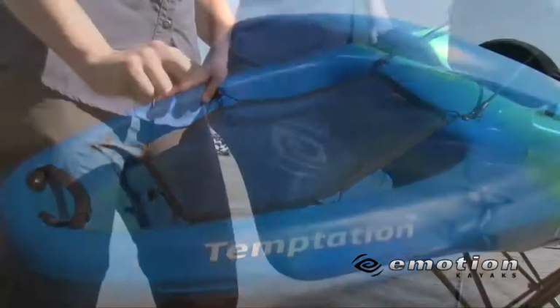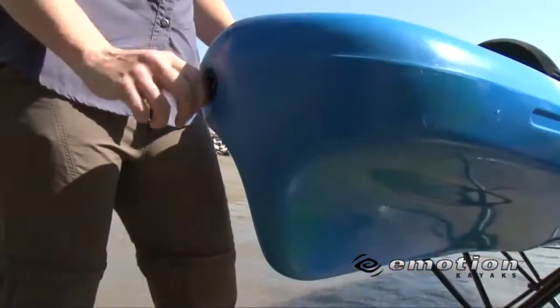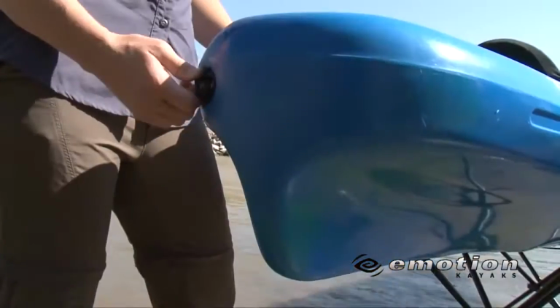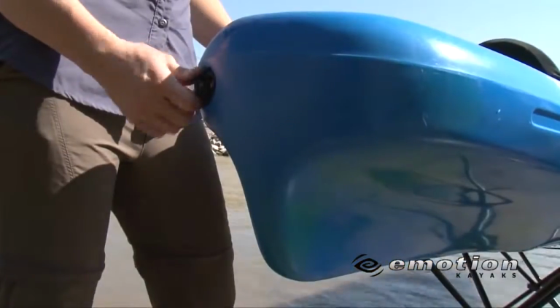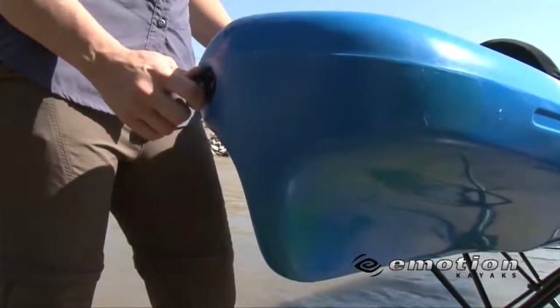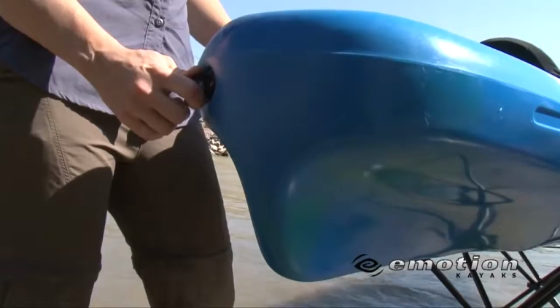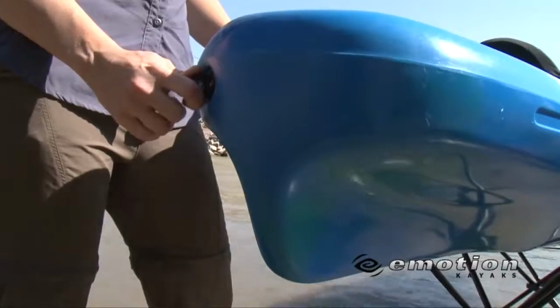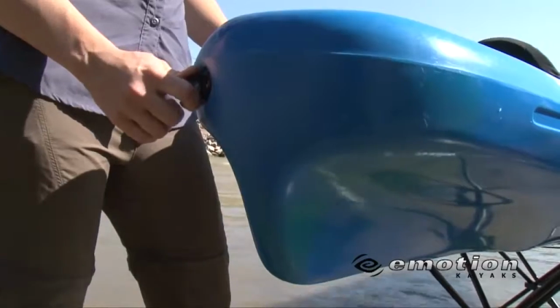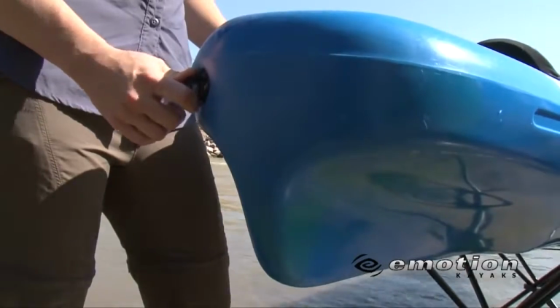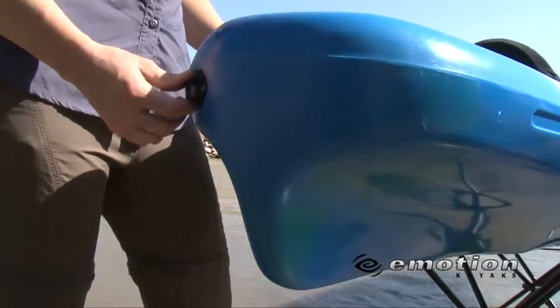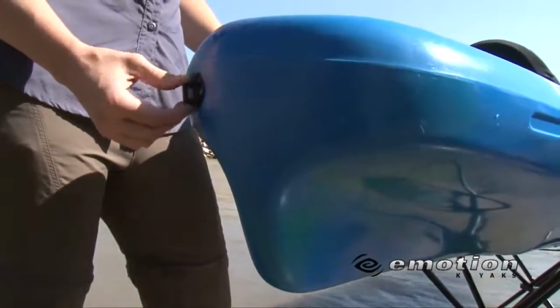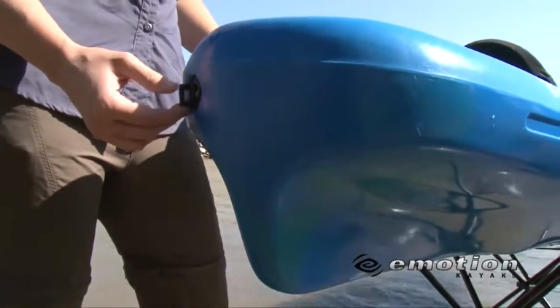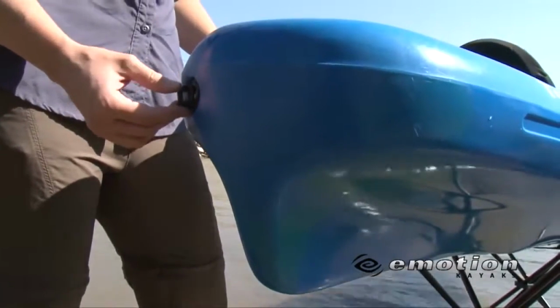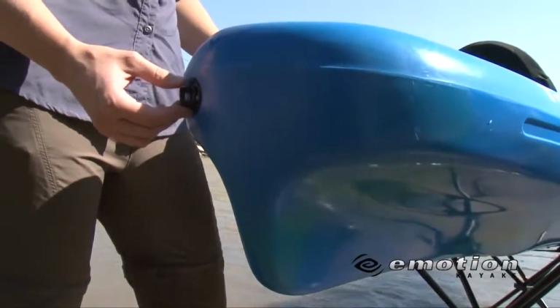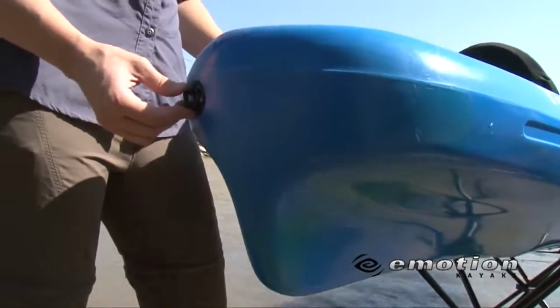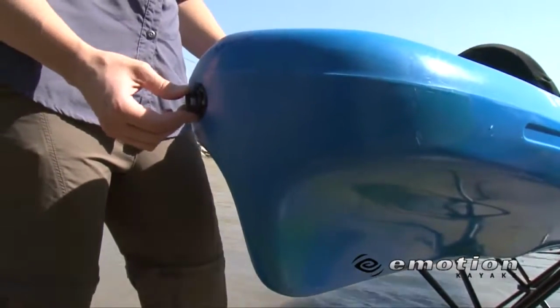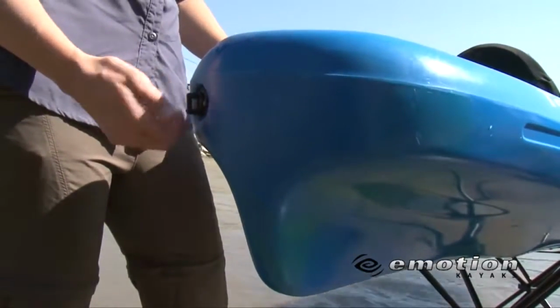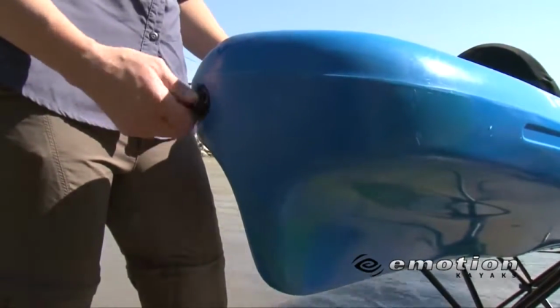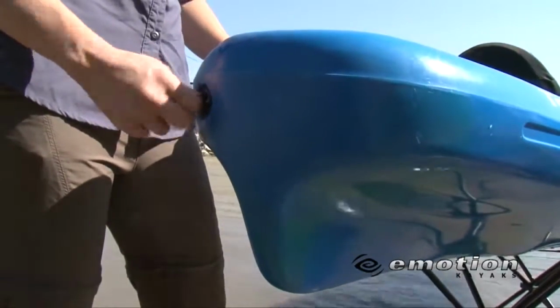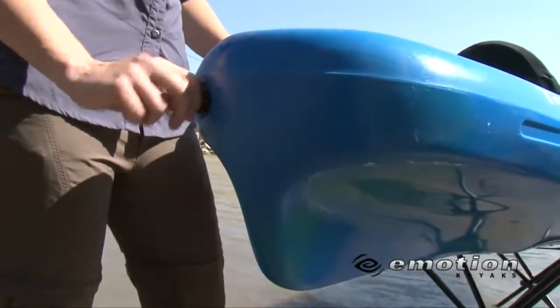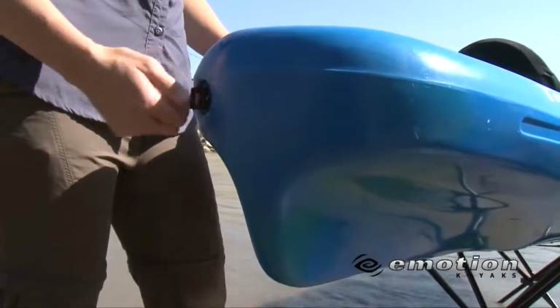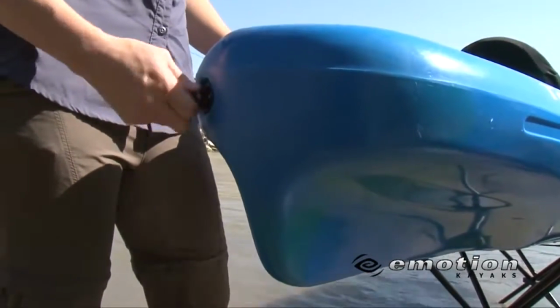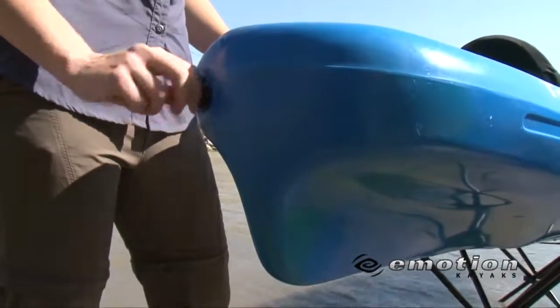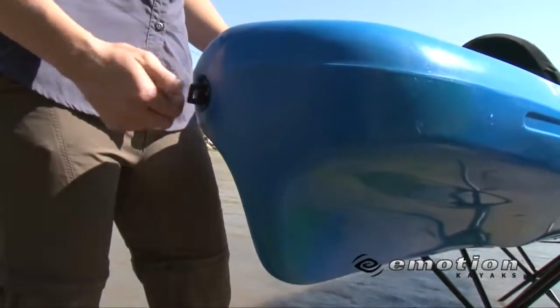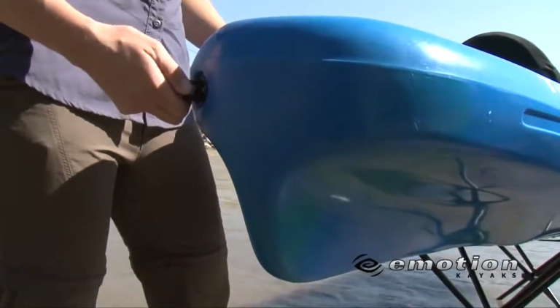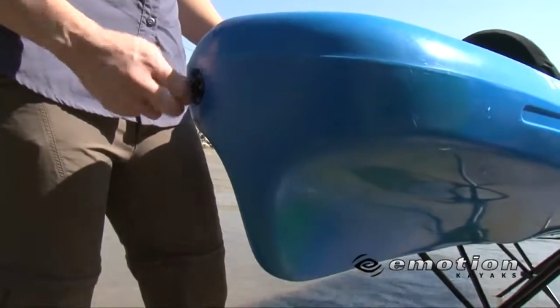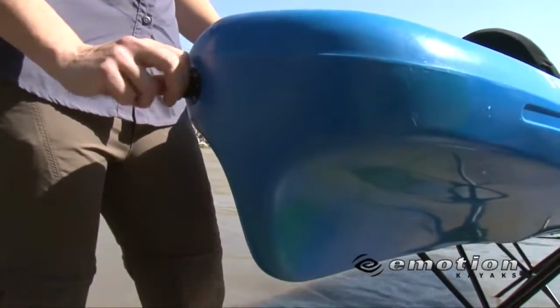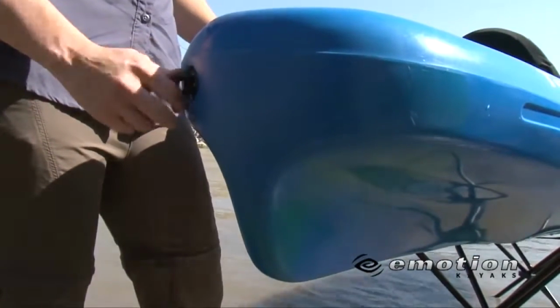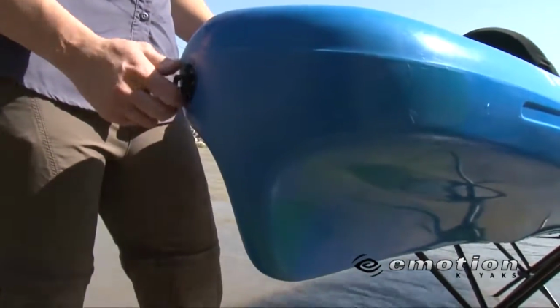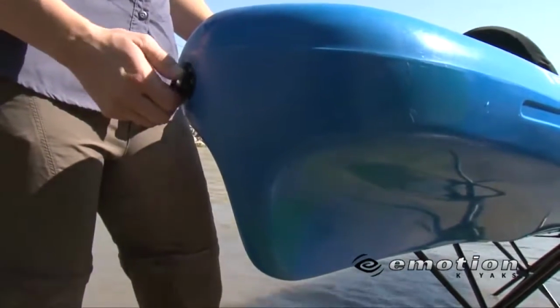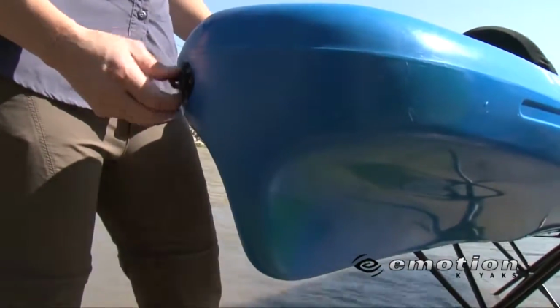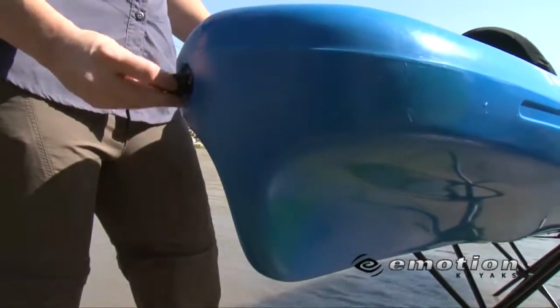This is our drain plug. Just in case the kayak gets some water in it, just unscrew this to drain the water out.